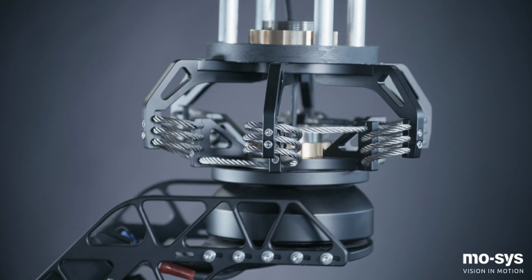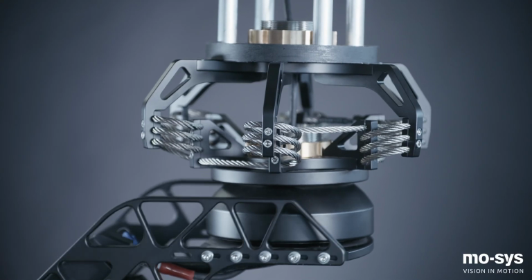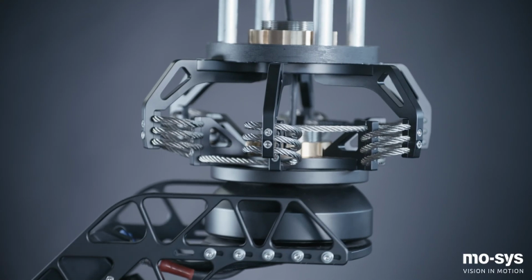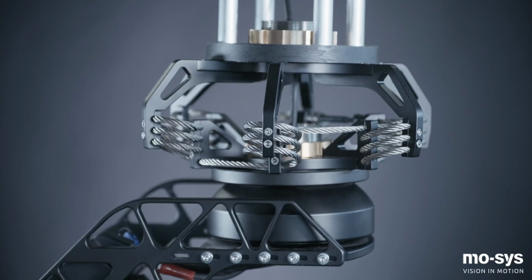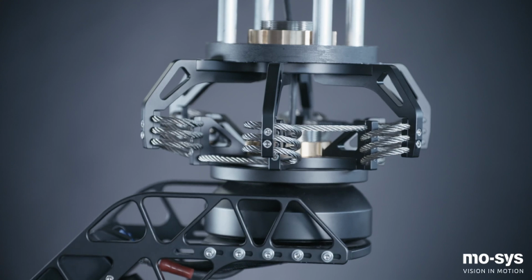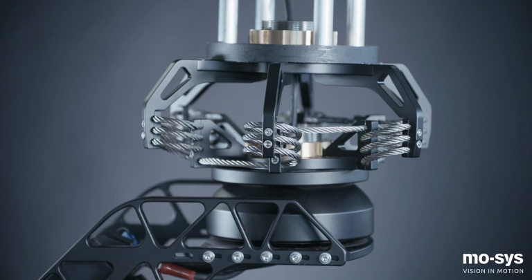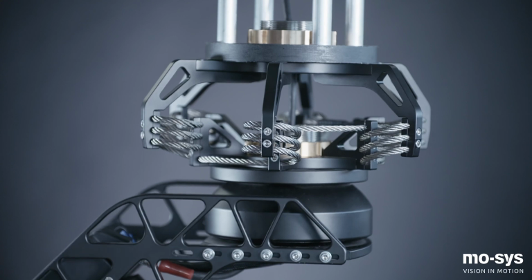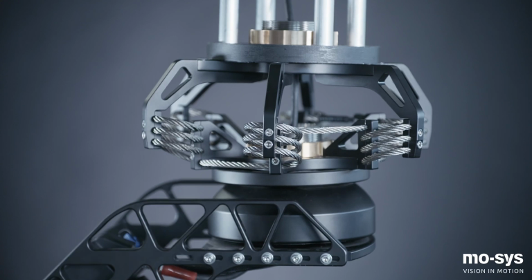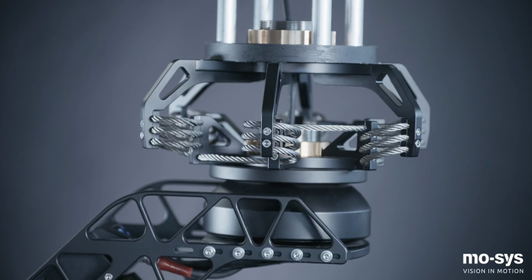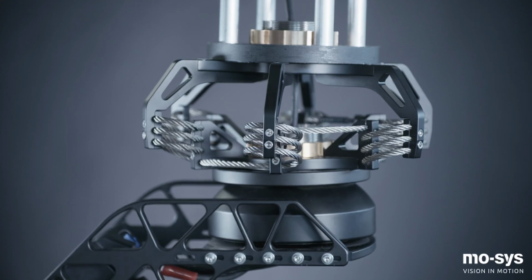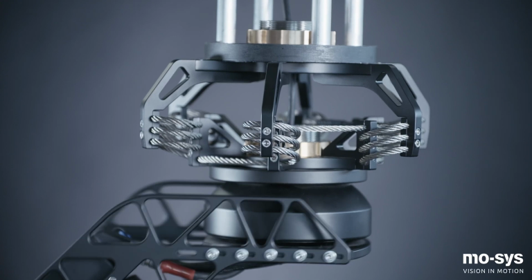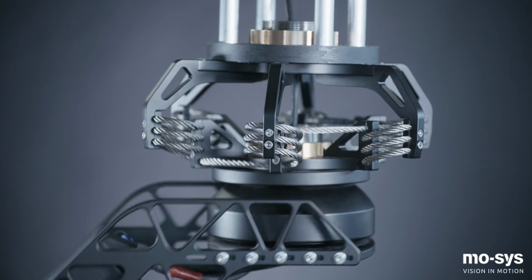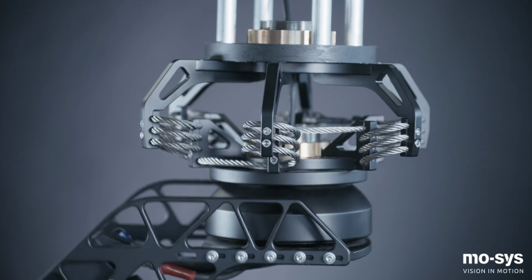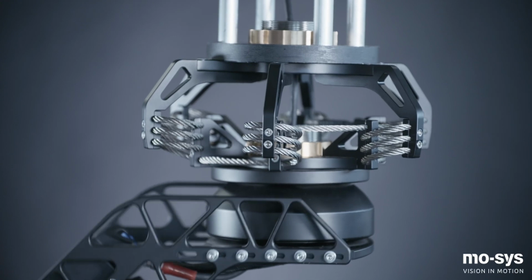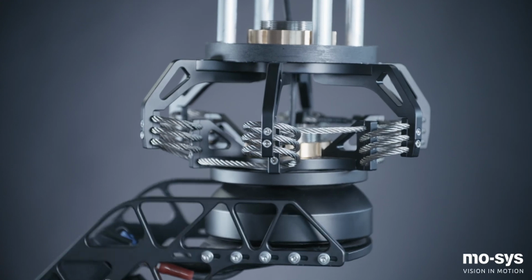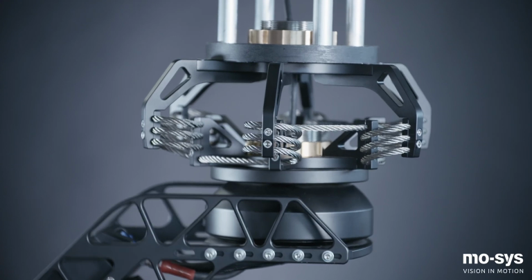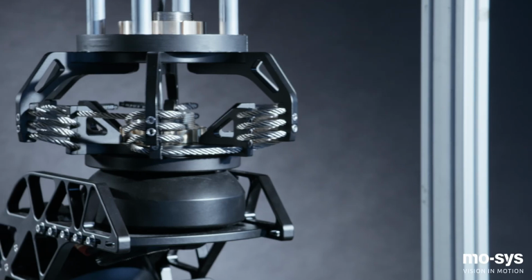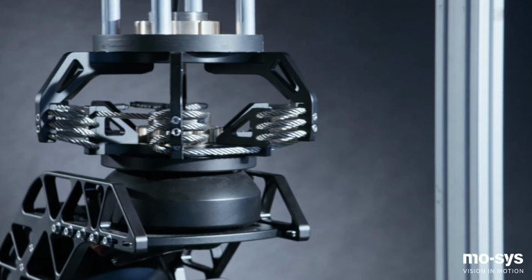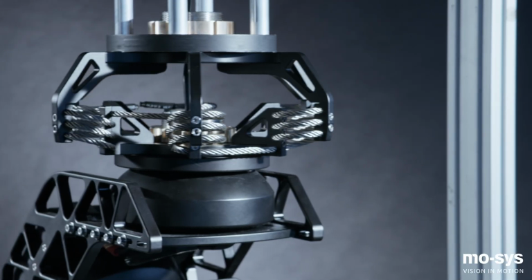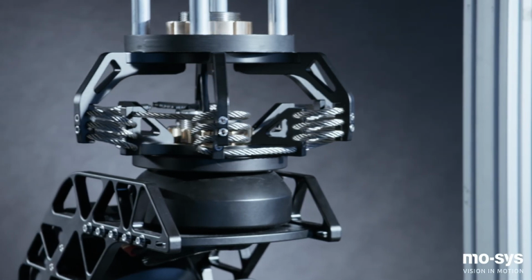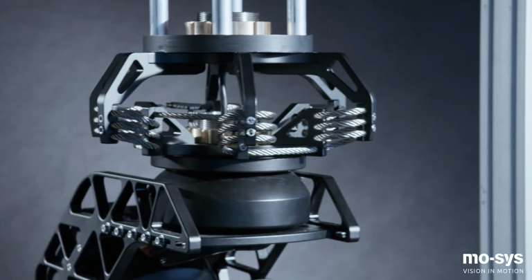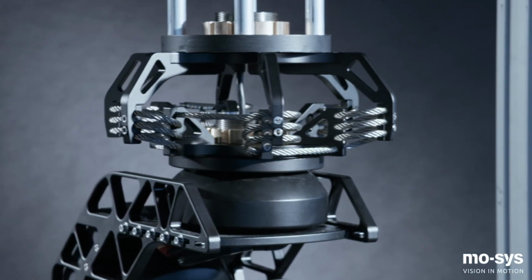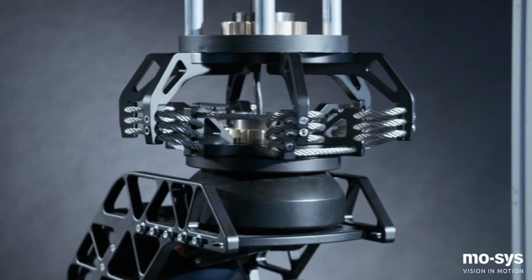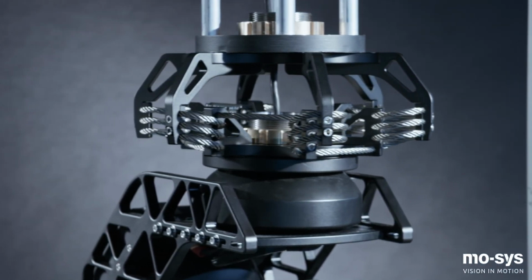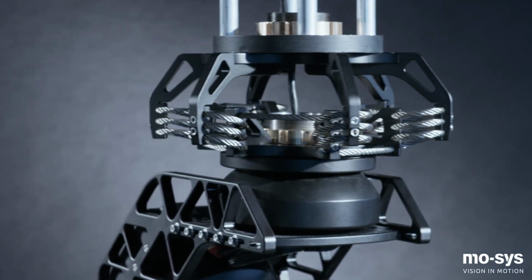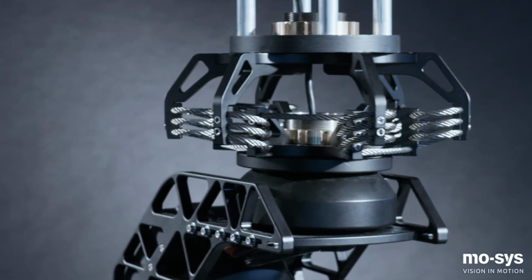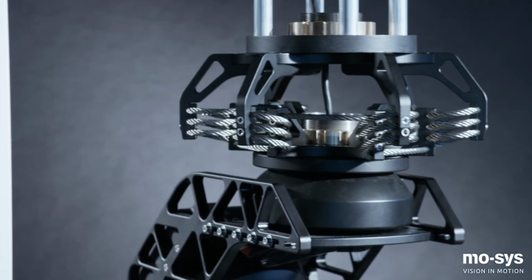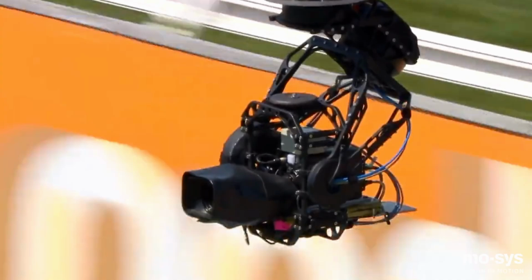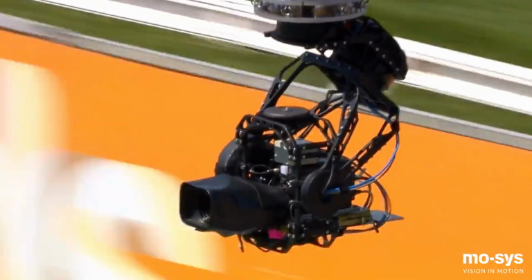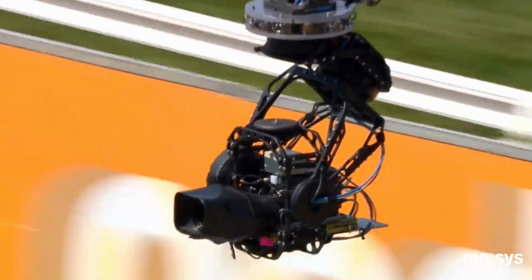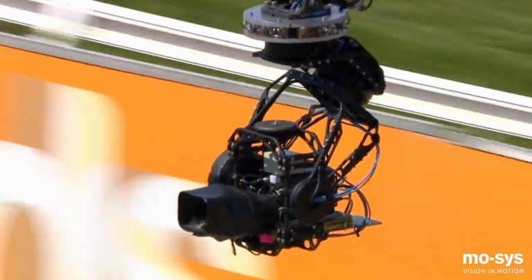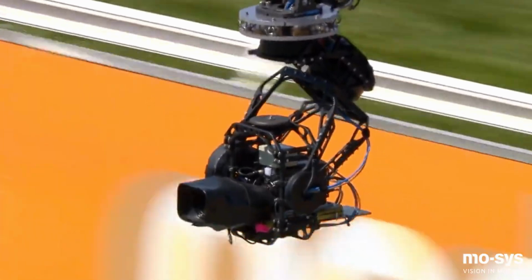The G30 comes with an optional wire rope isolator designed to remove vibration transferred from the crane or arm to the stabilized head.